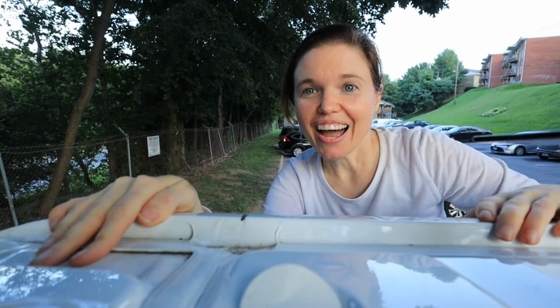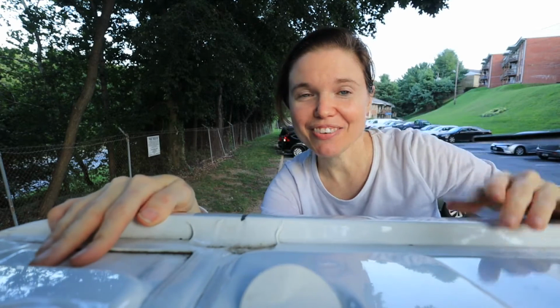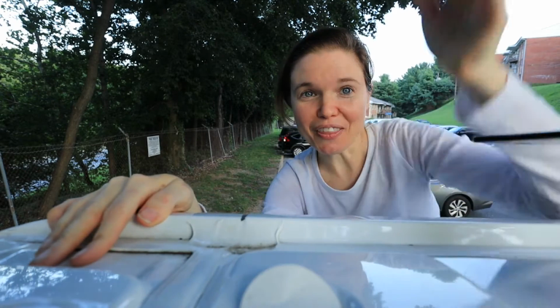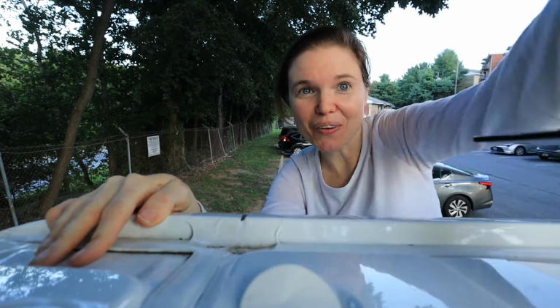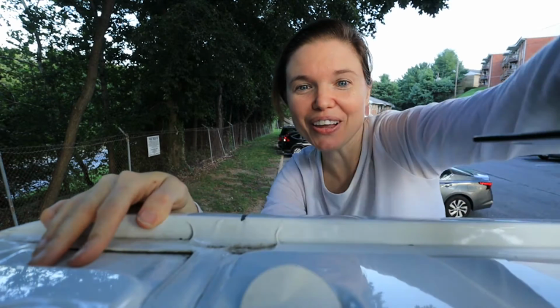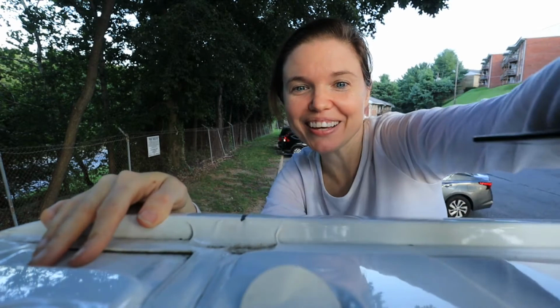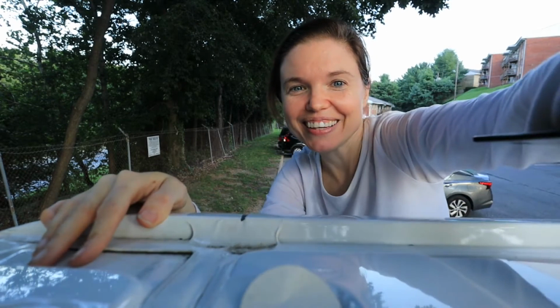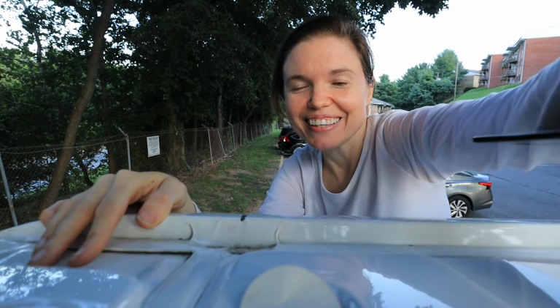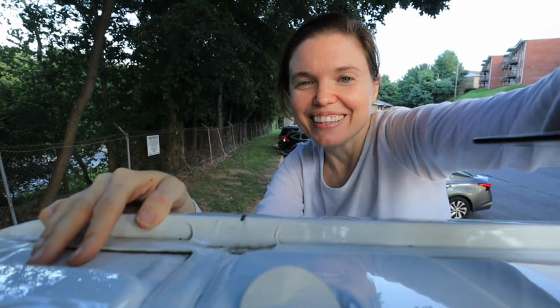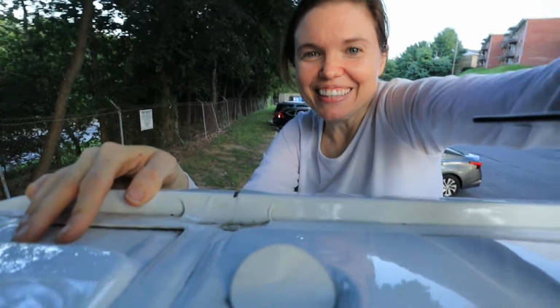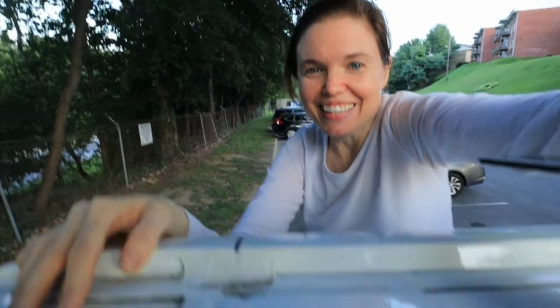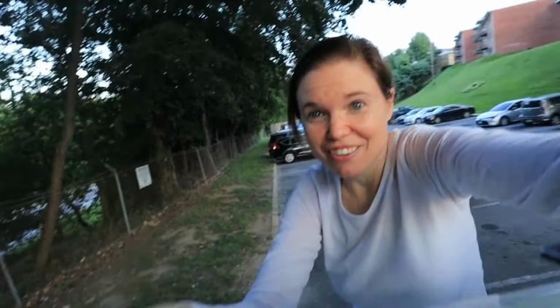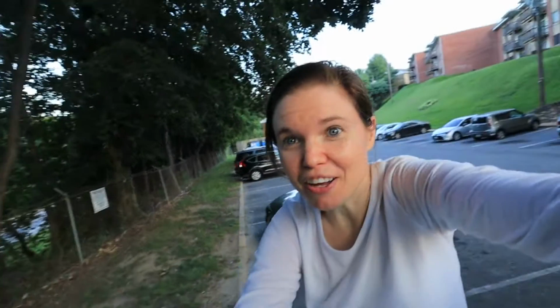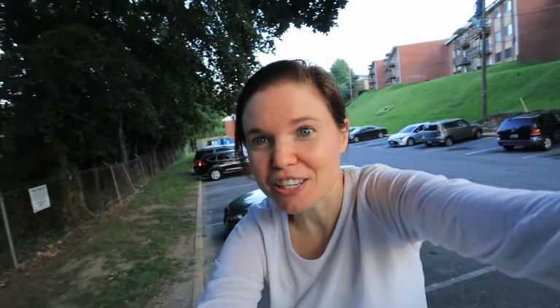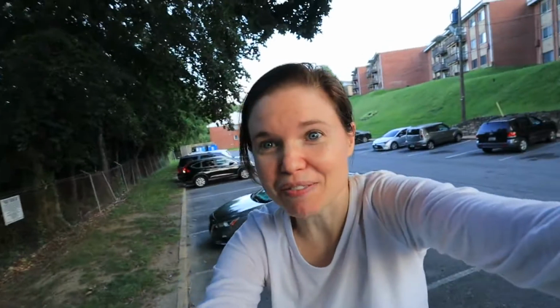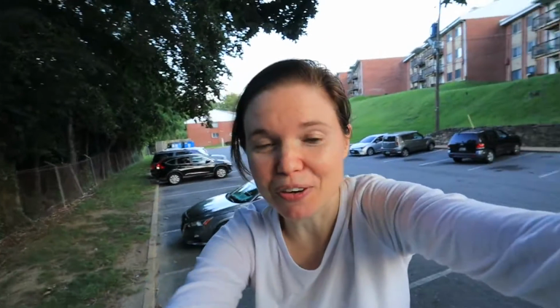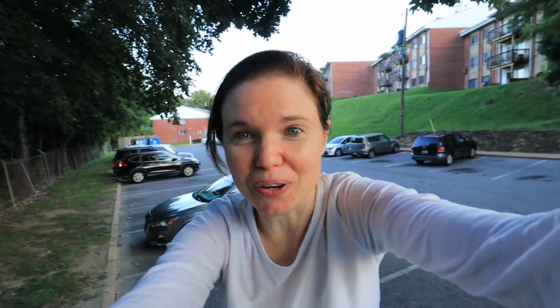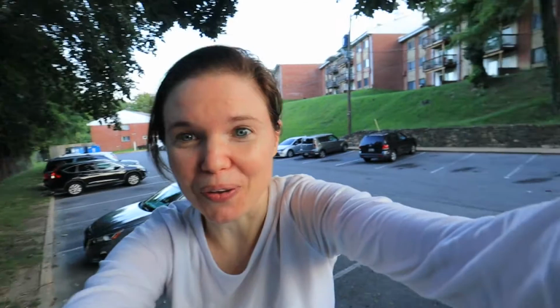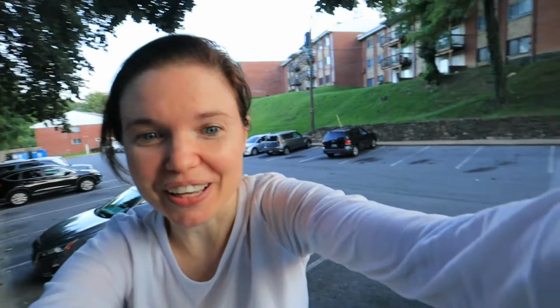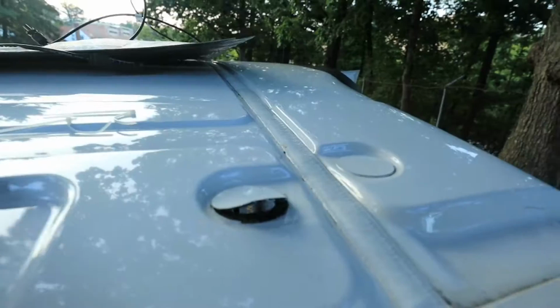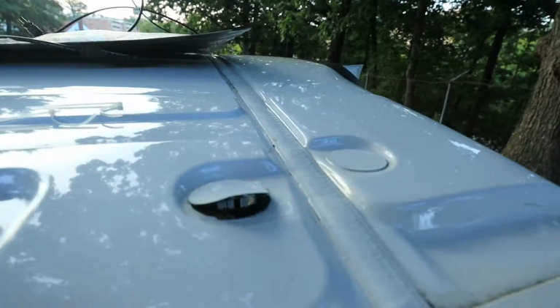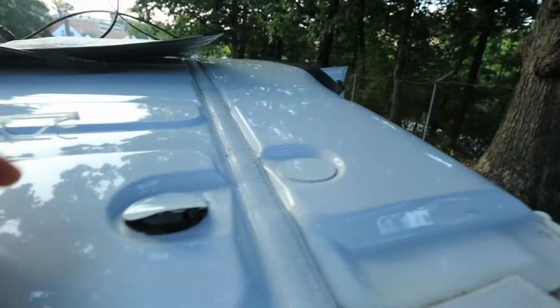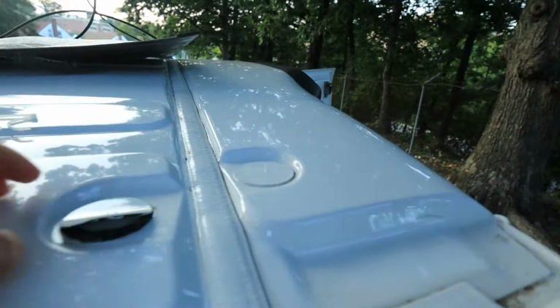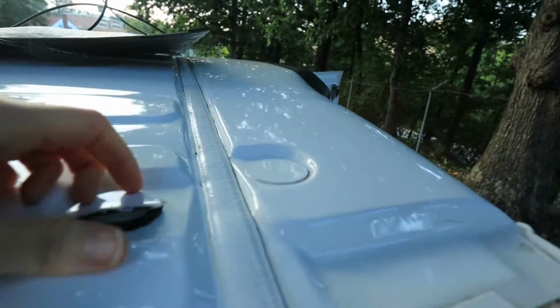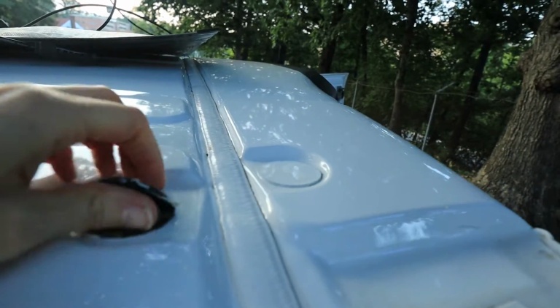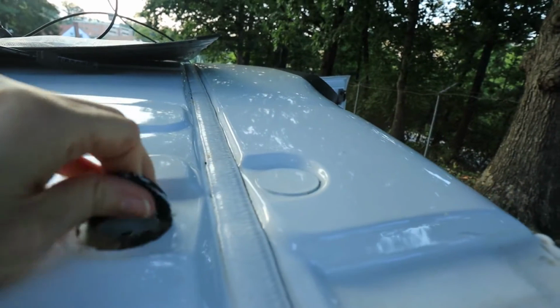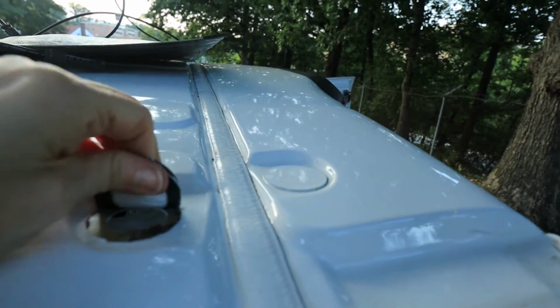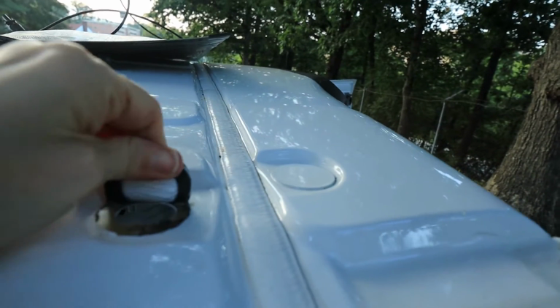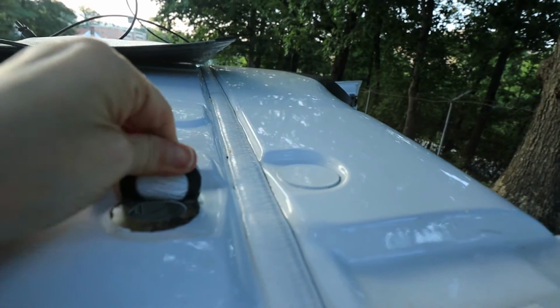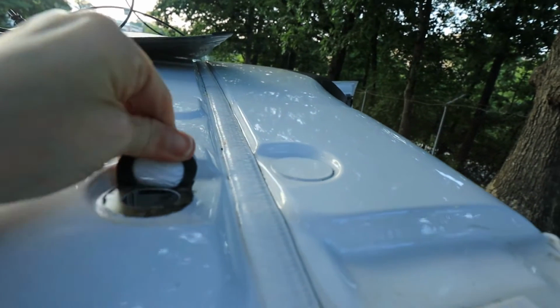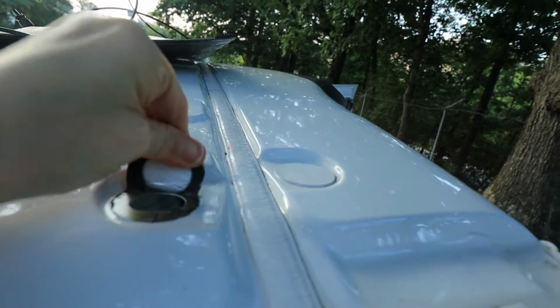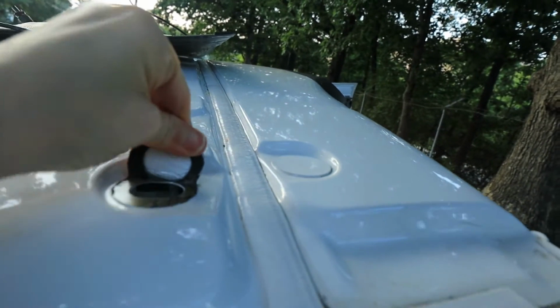I found the hole. I found the drop-down cord hole. Oh my goodness, I was so scared I was going to pull up the wrong thing.